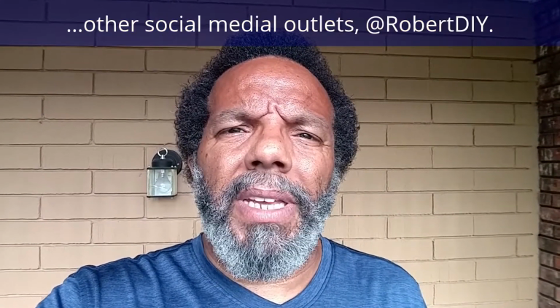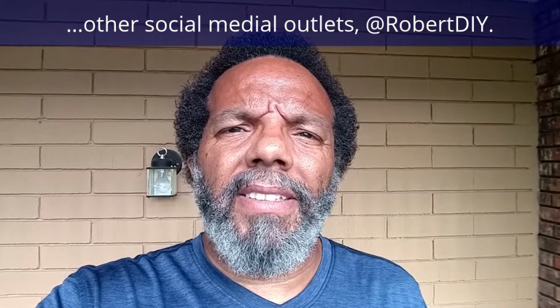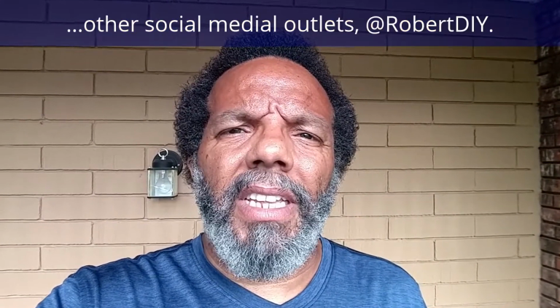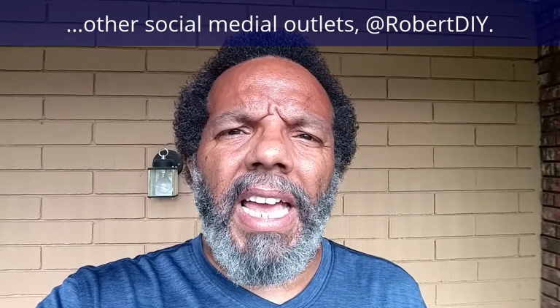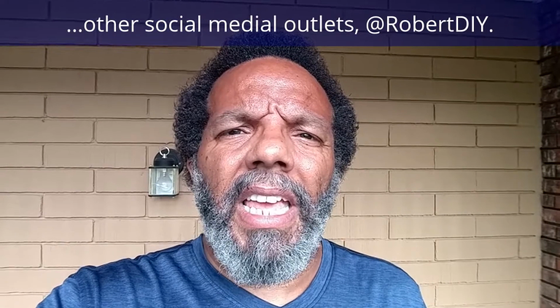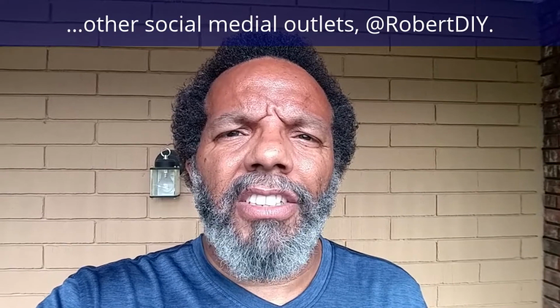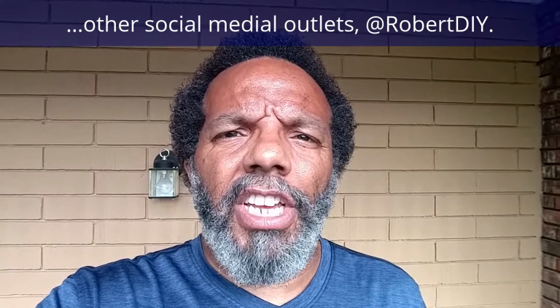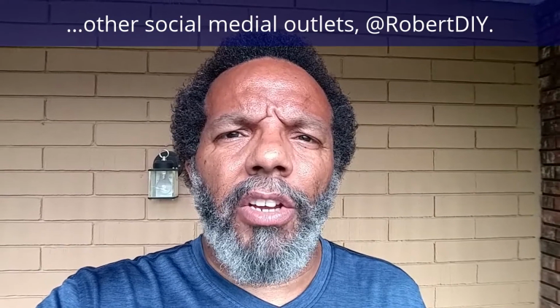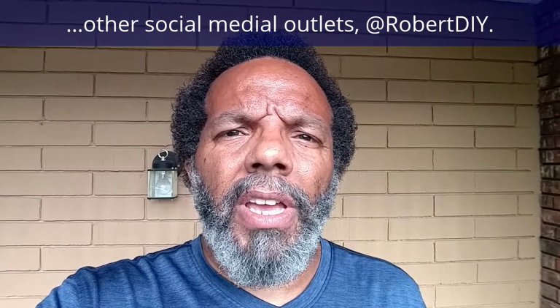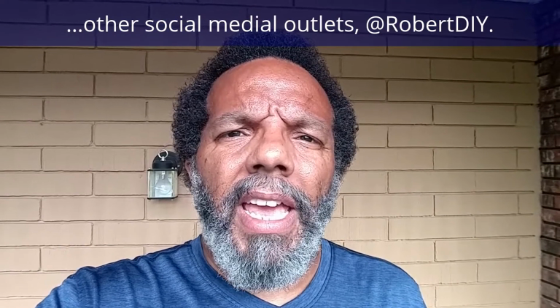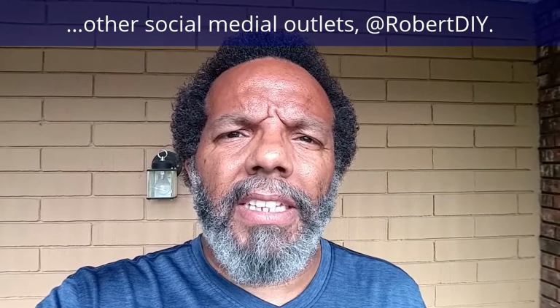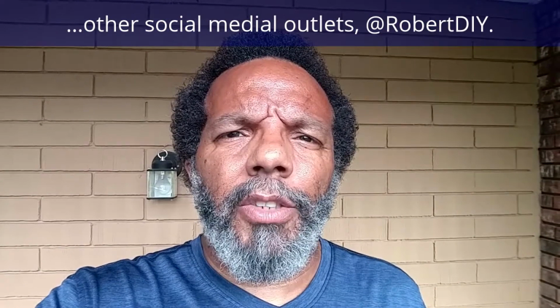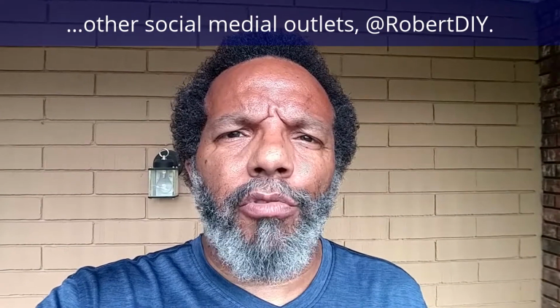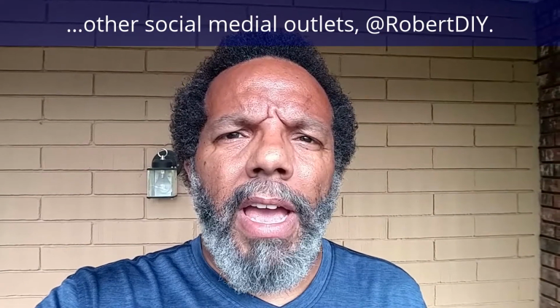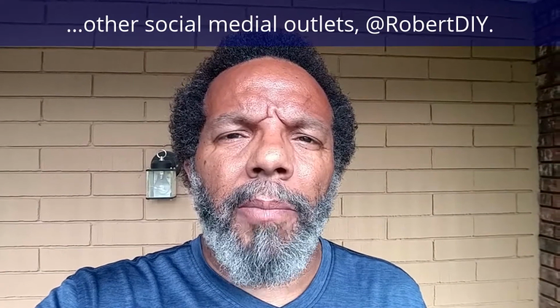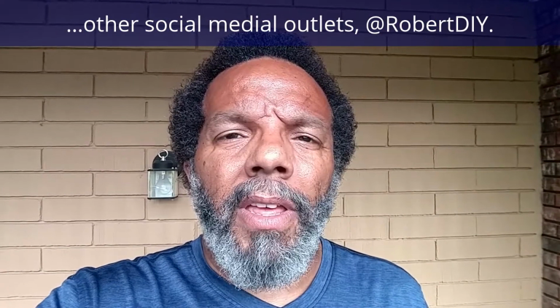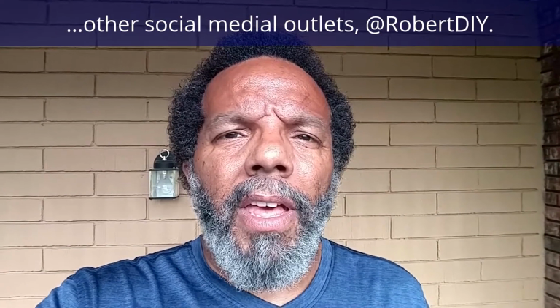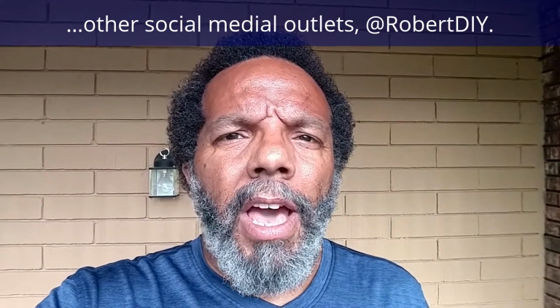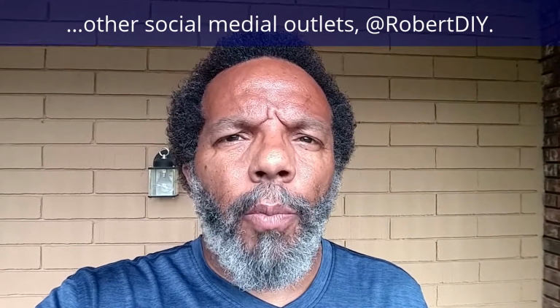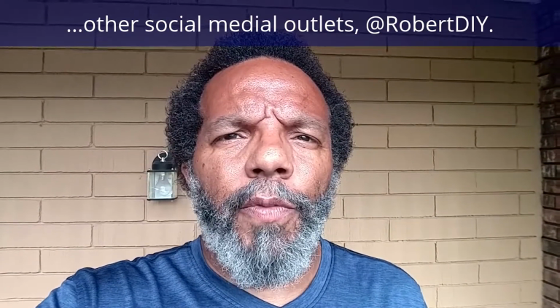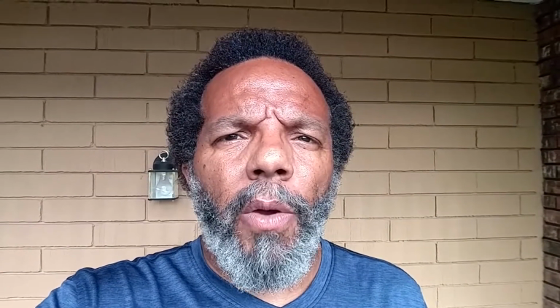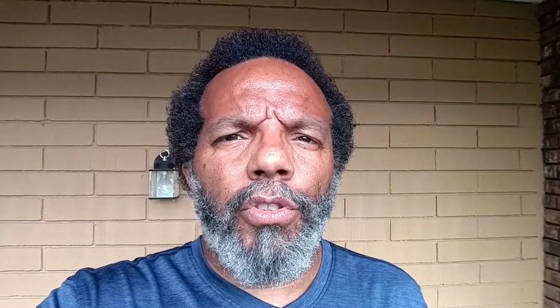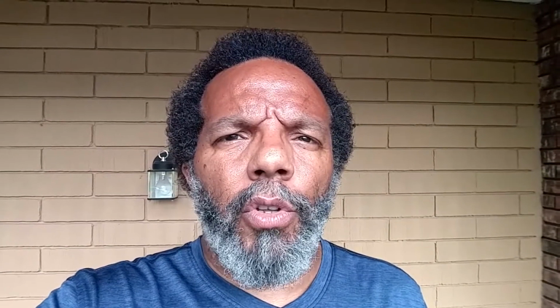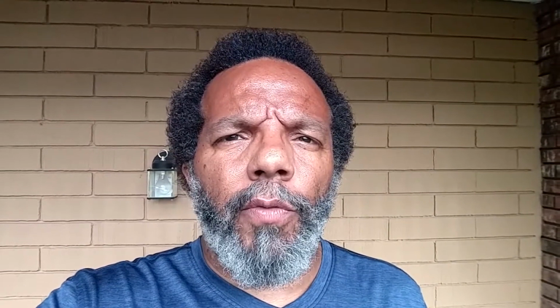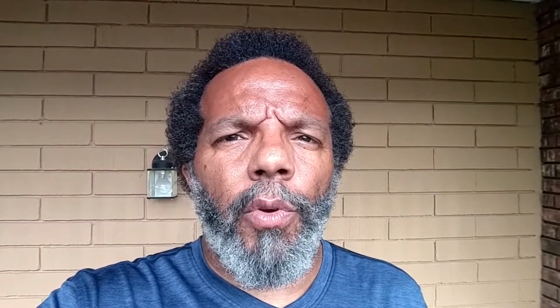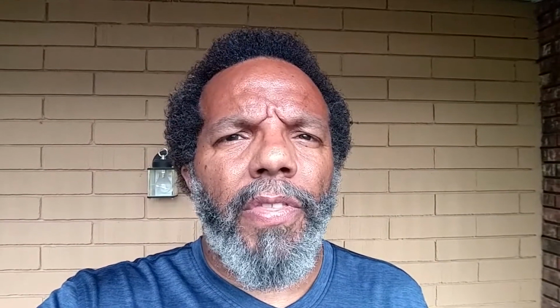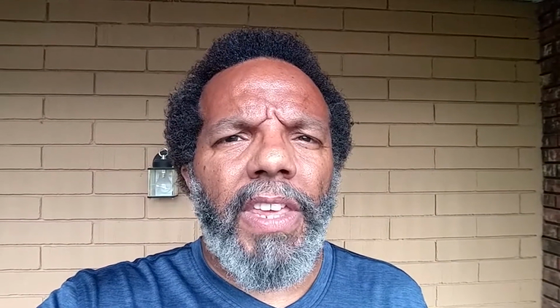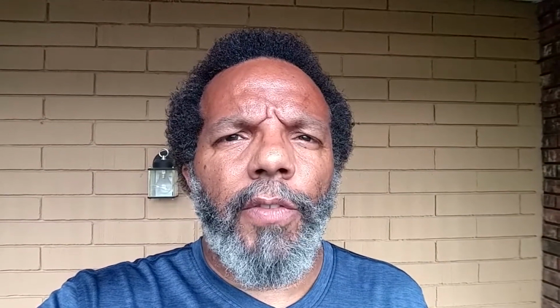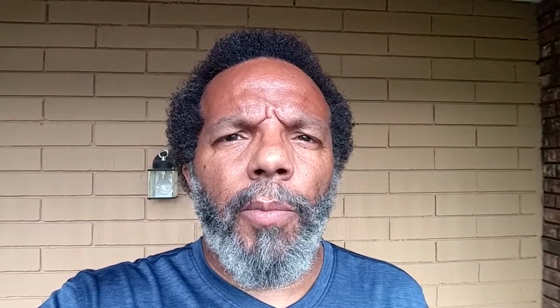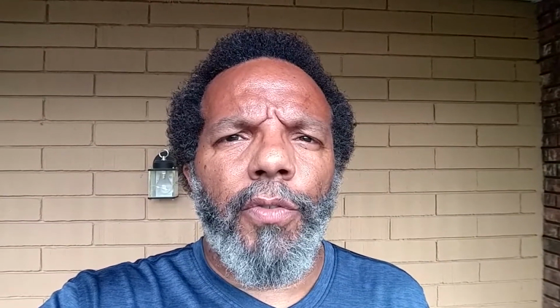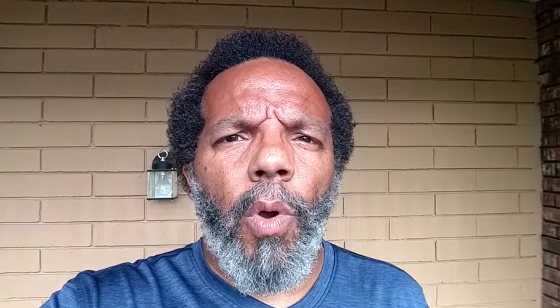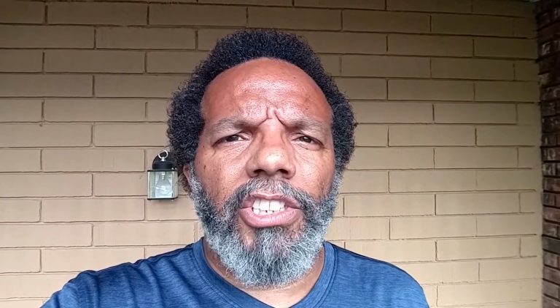My YouTube channel has a disclaimer video that I encourage you to watch. And please like, share, and subscribe. I hope you find what you're looking for. Thank you very much for watching.